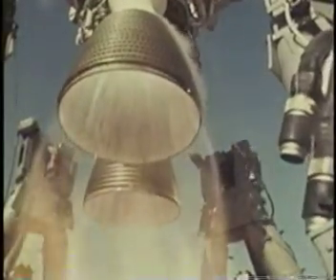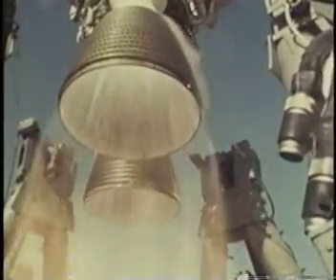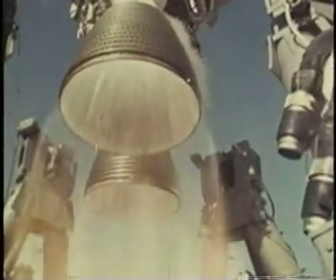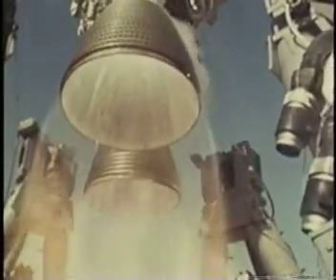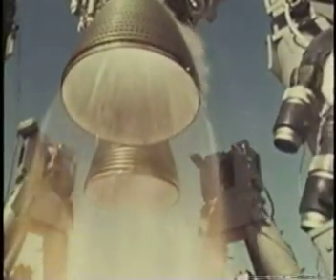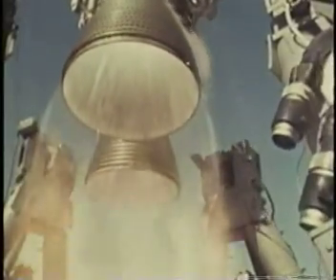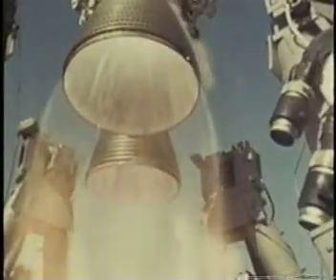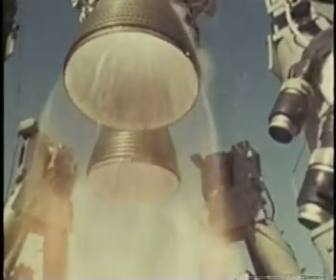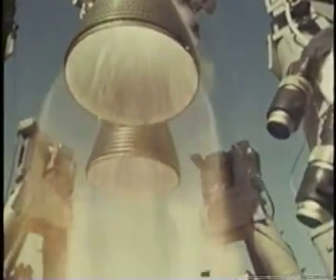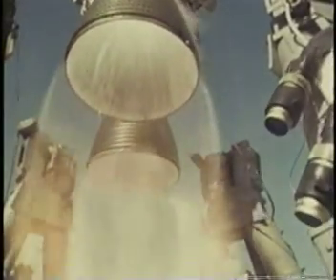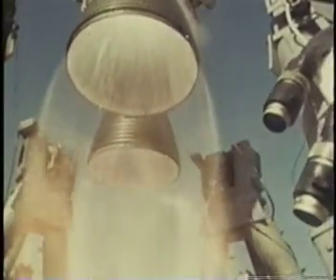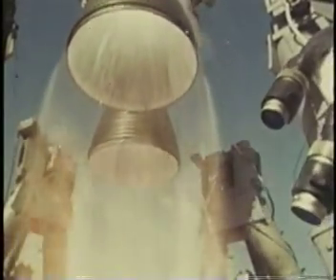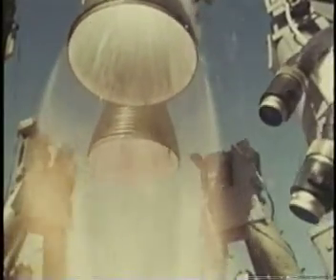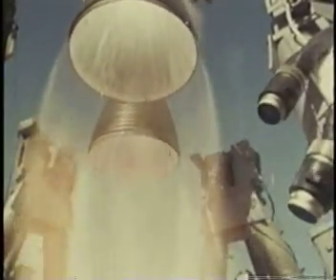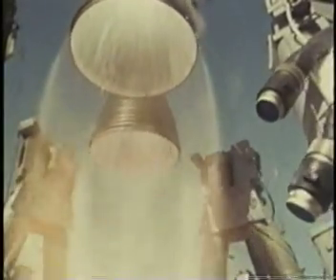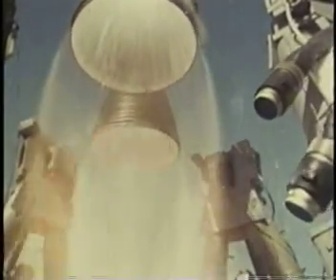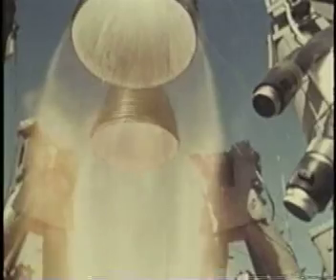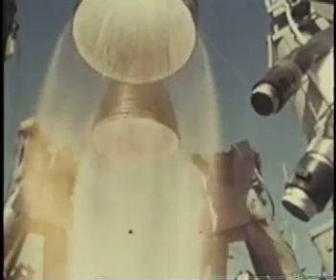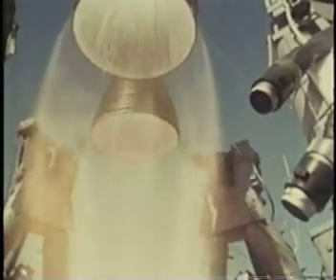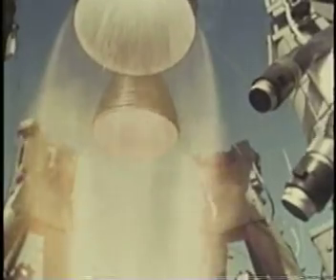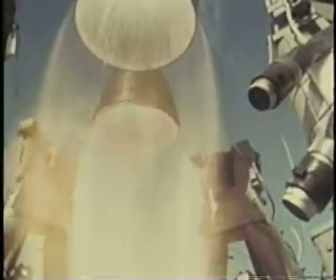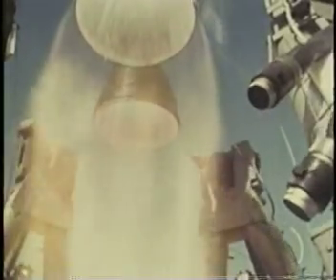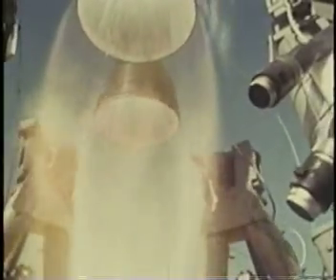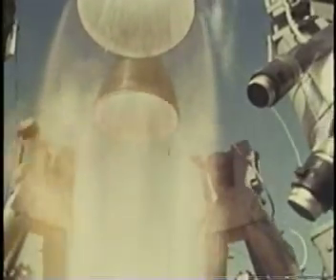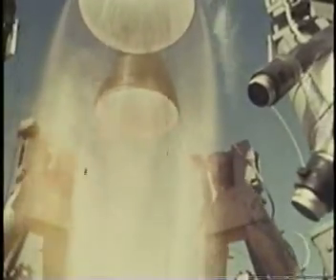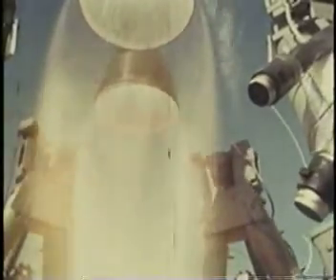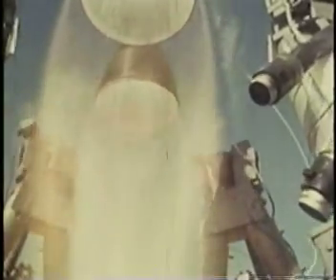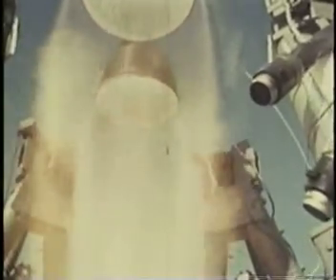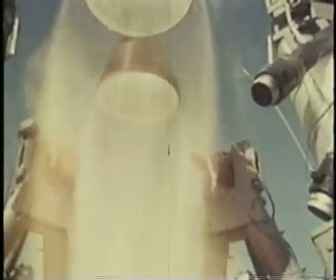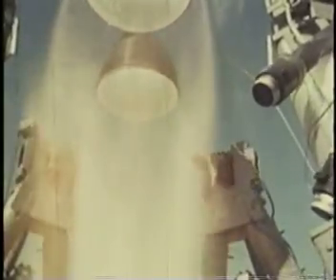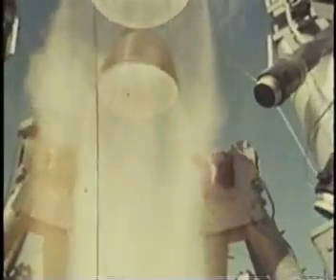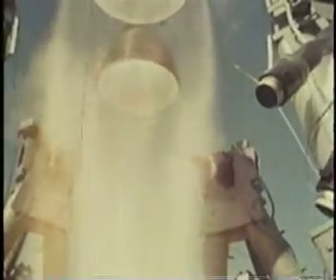Notice that the exhaust from Titan II is transparent. There isn't a lot of thick smoke, like with other missiles.